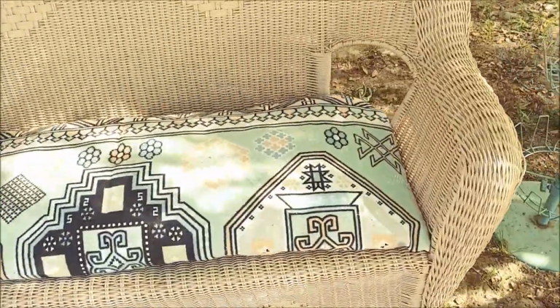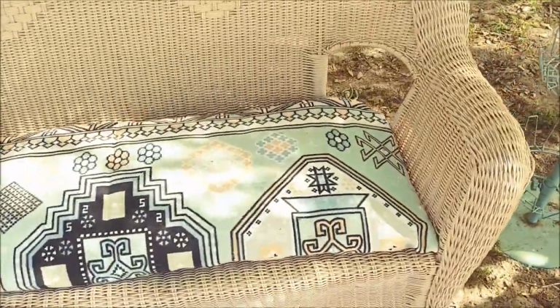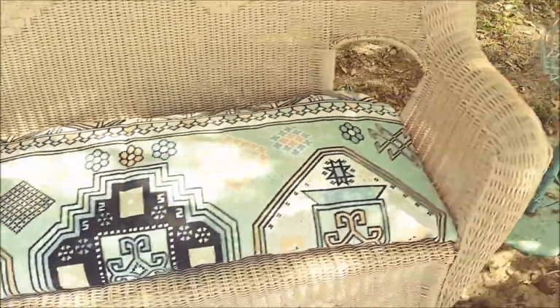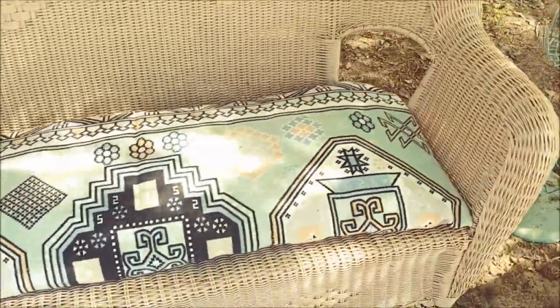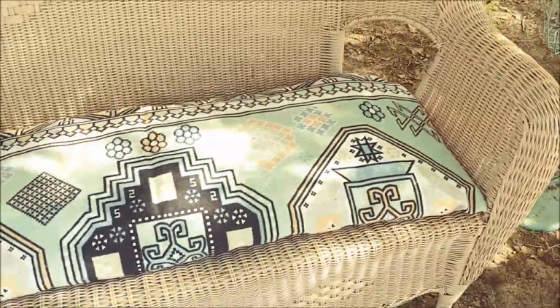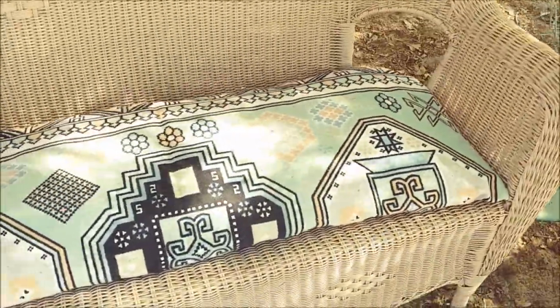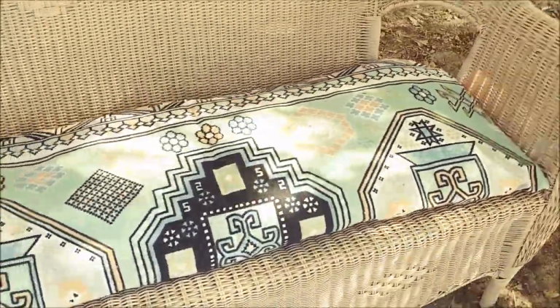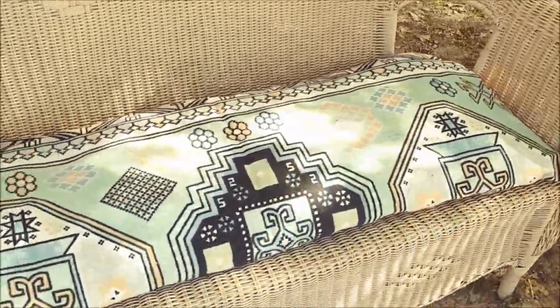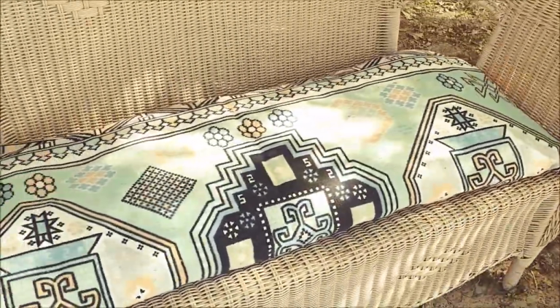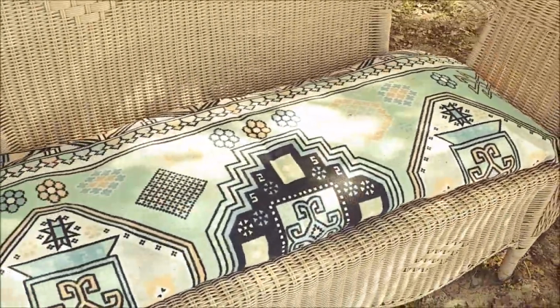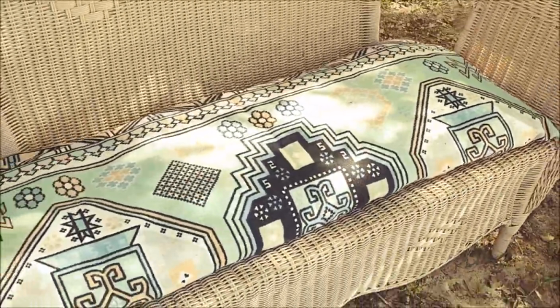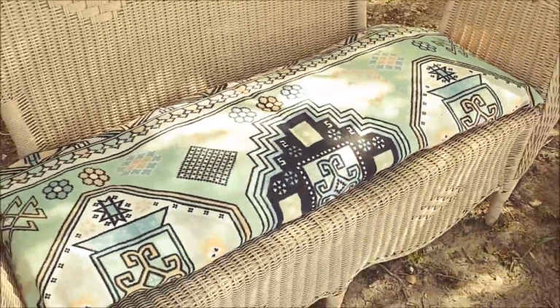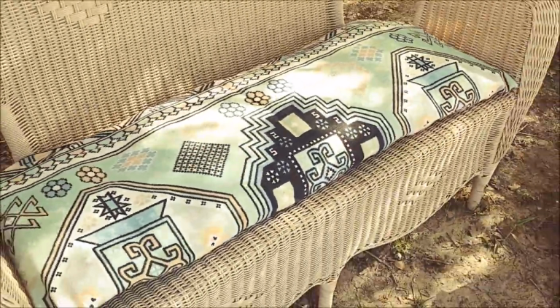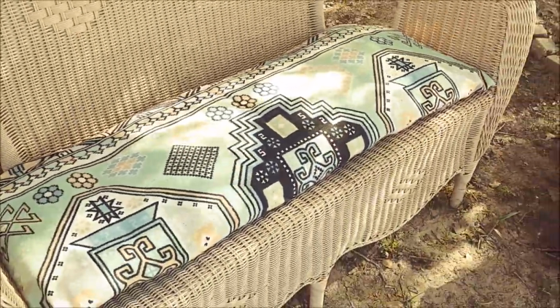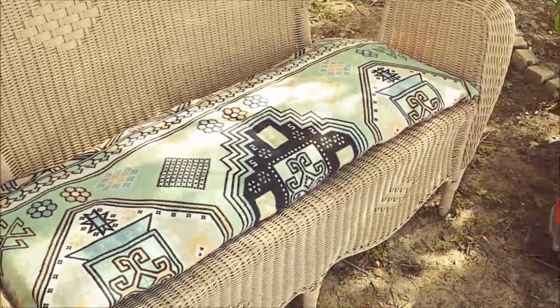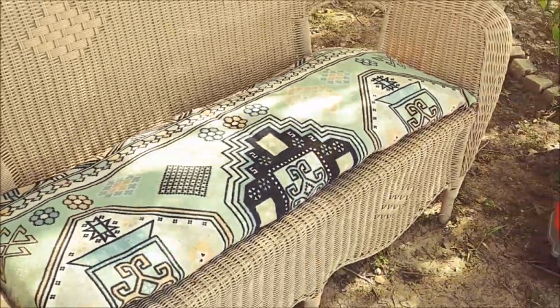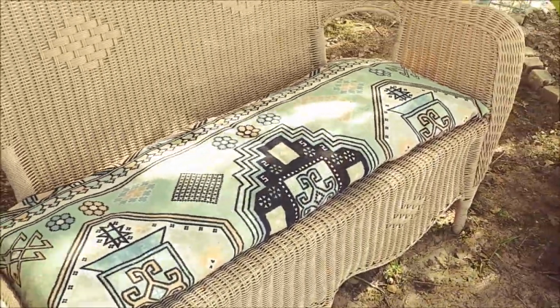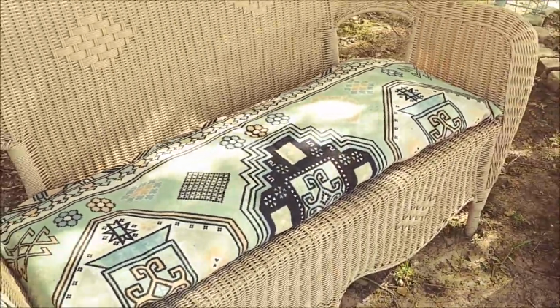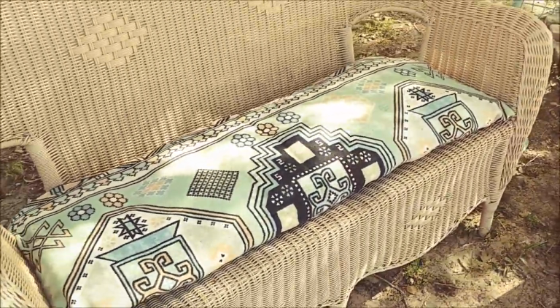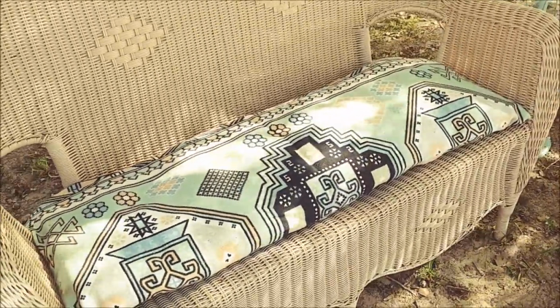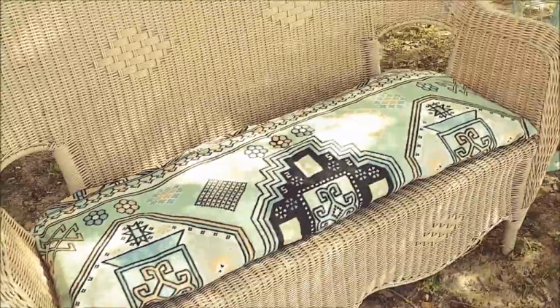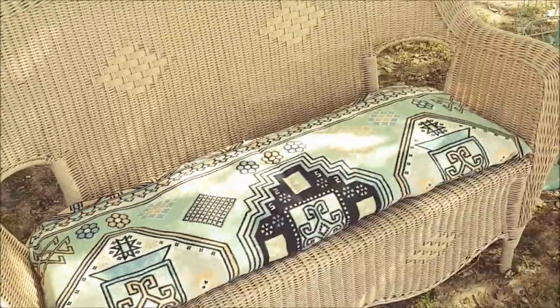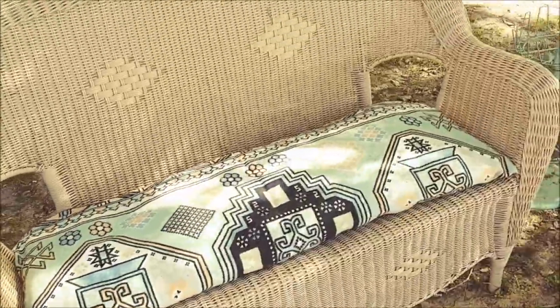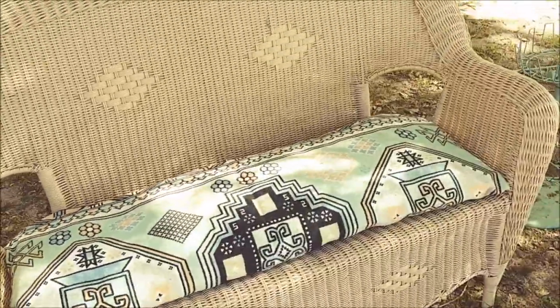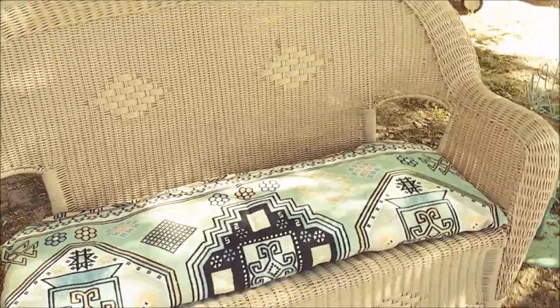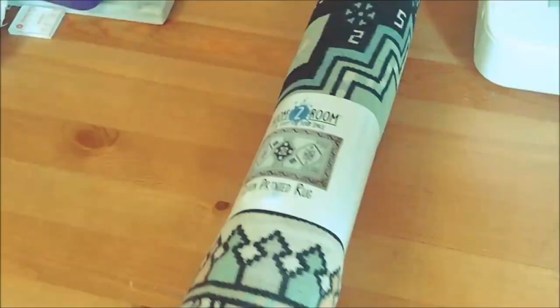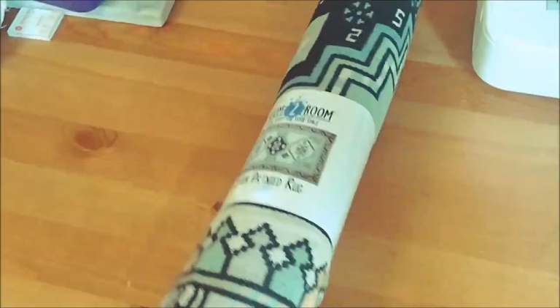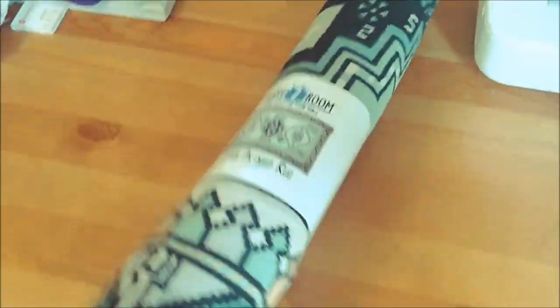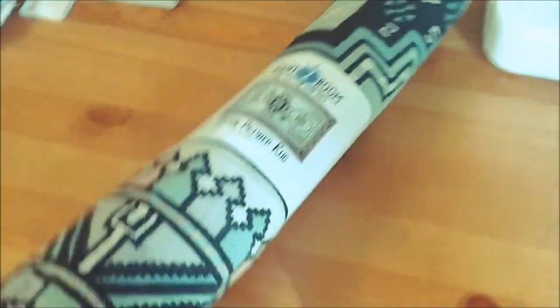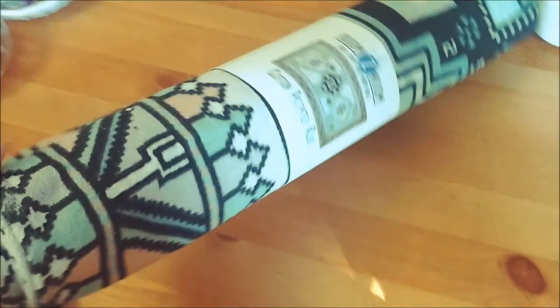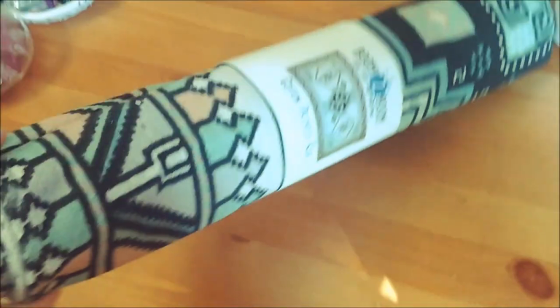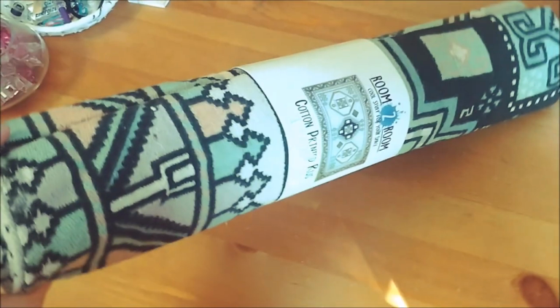Hey guys, welcome back. Today I'm going to show you how I made this easy DIY outdoor cushion from a $5 rug.